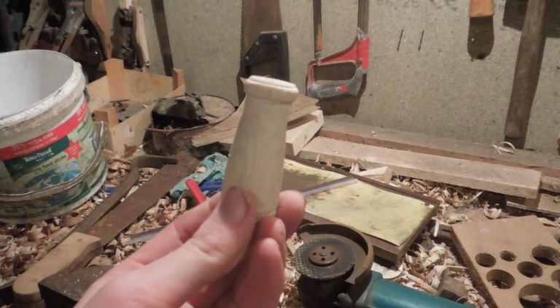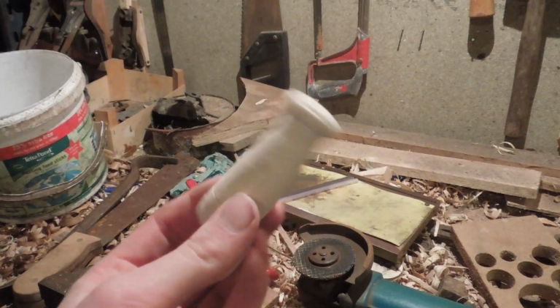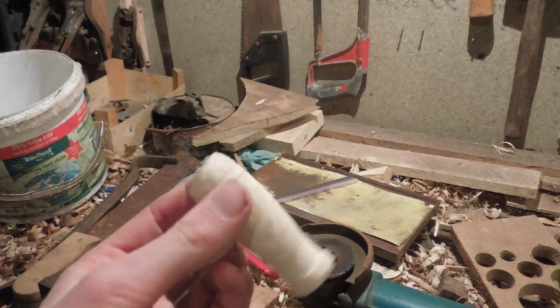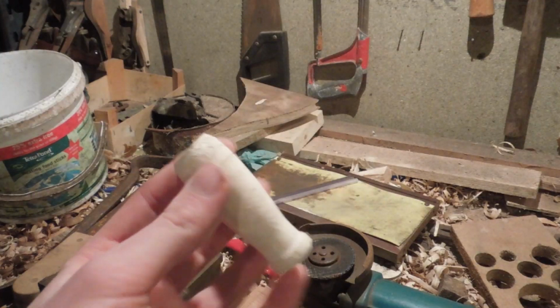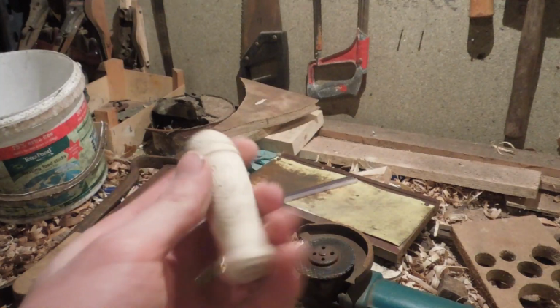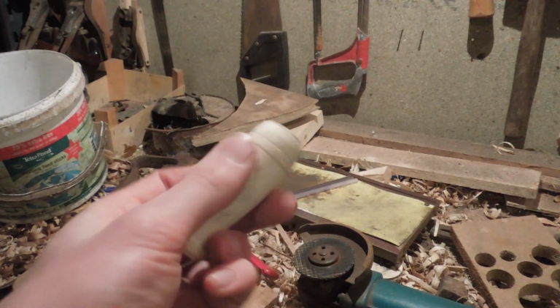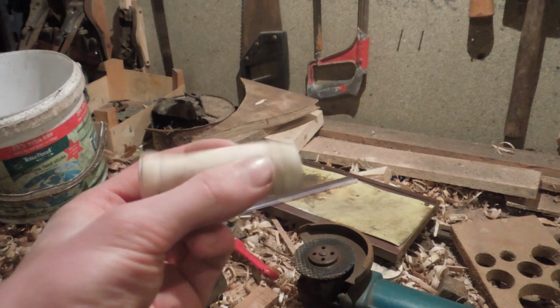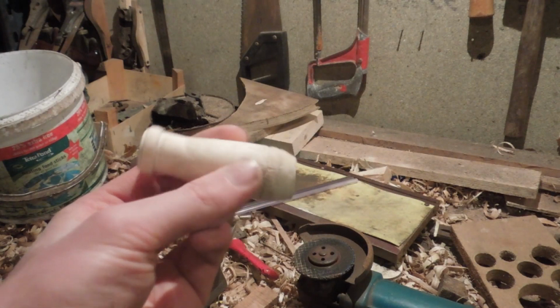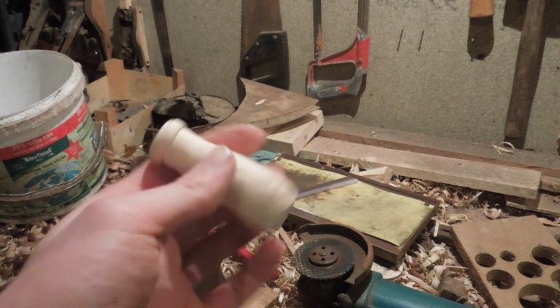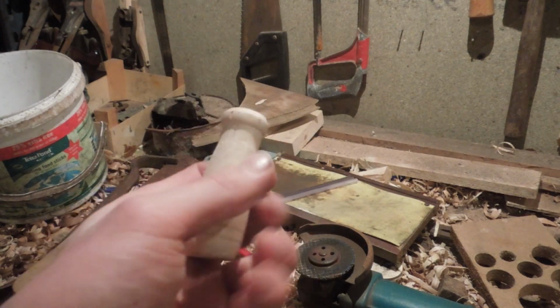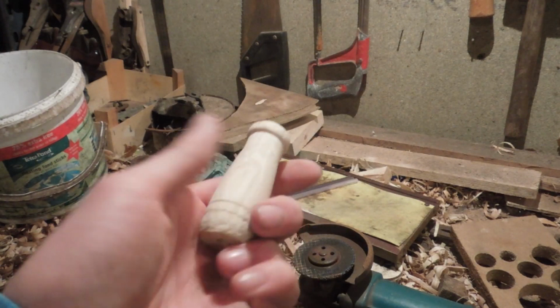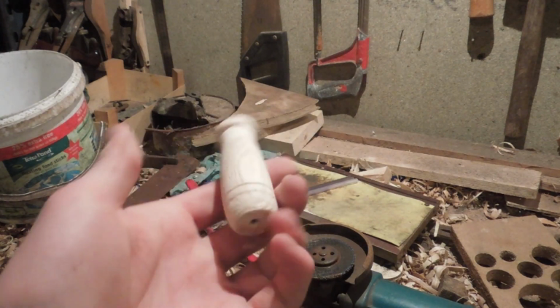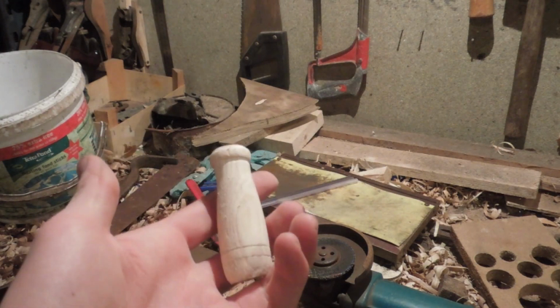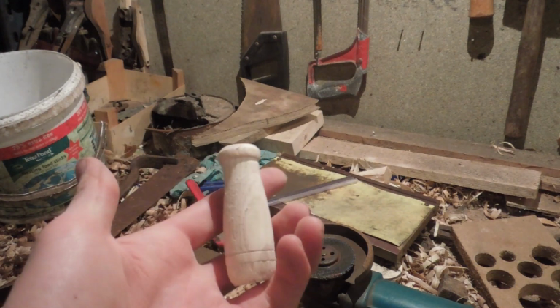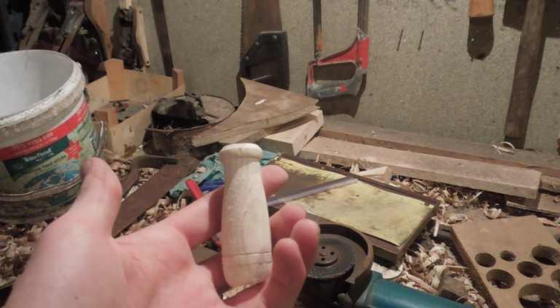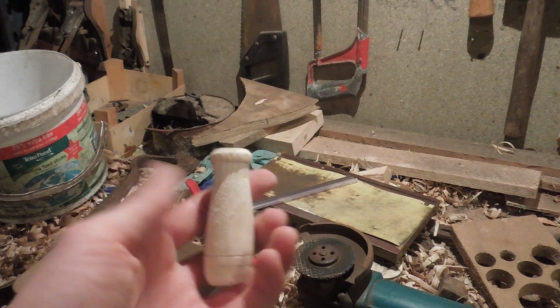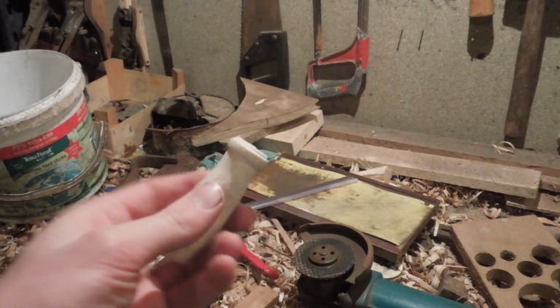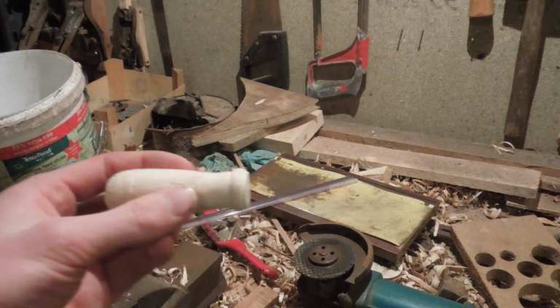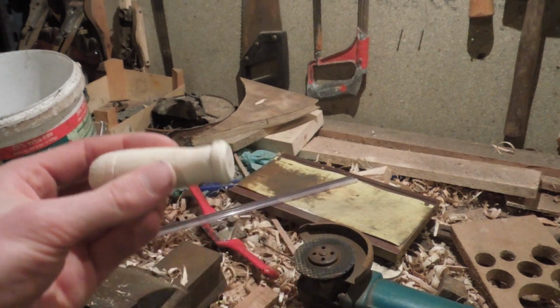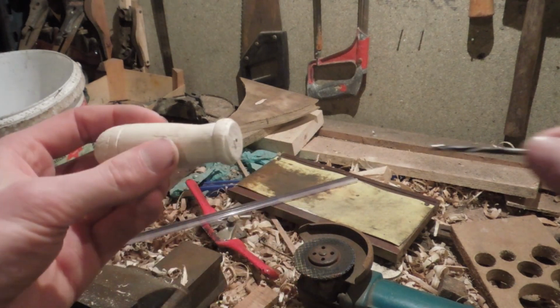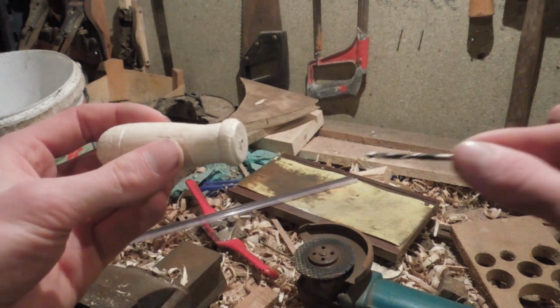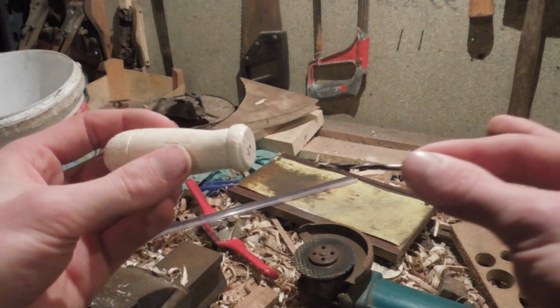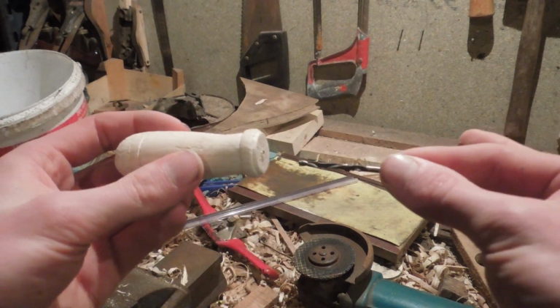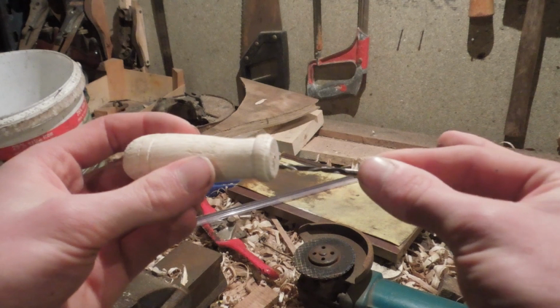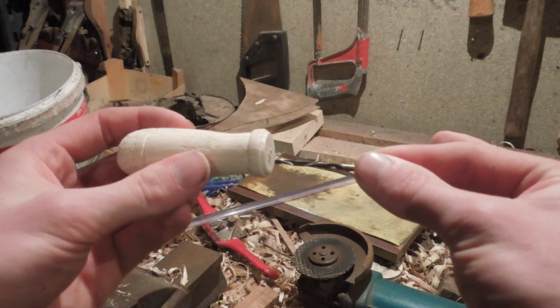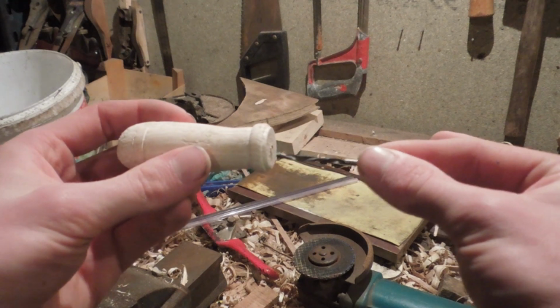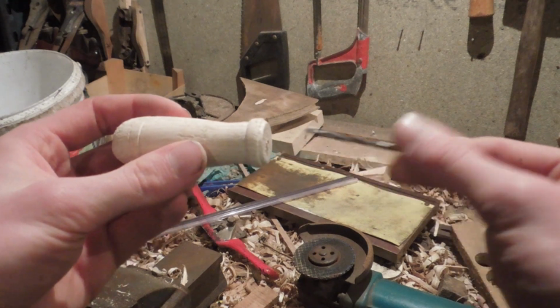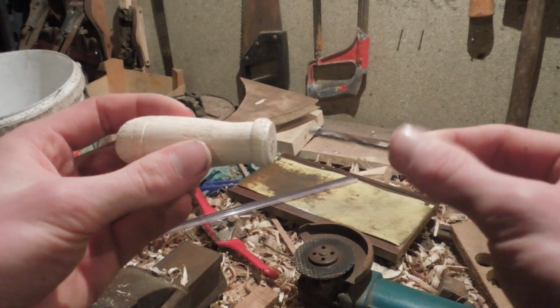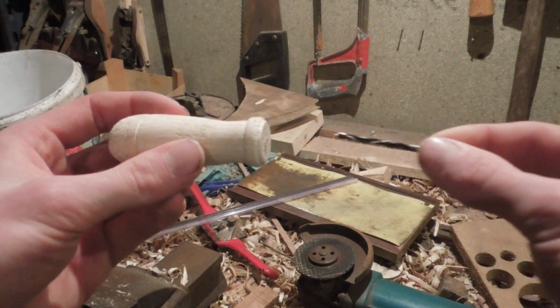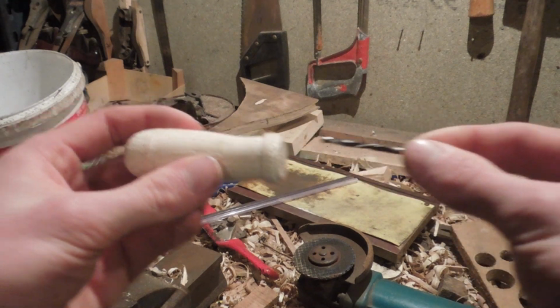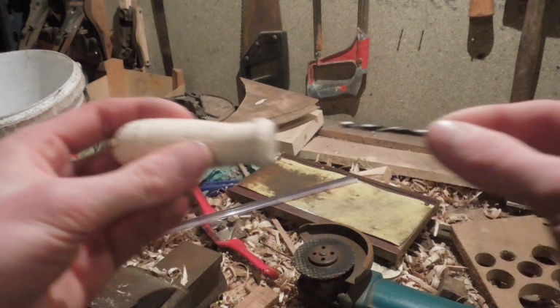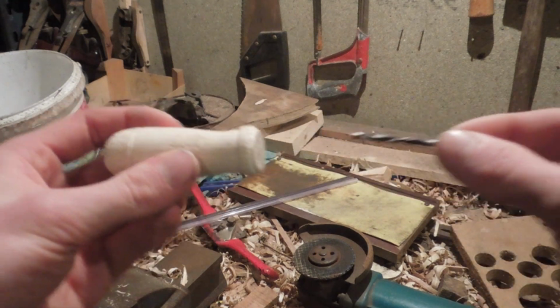With the handle all shaped and finished, I can now drill the hole for the shaft.